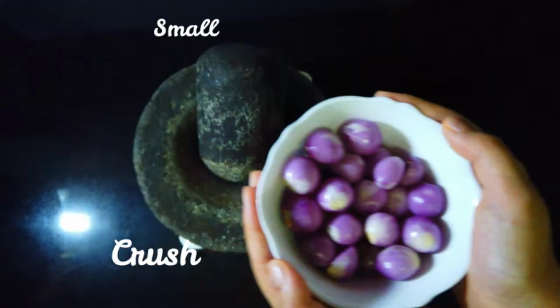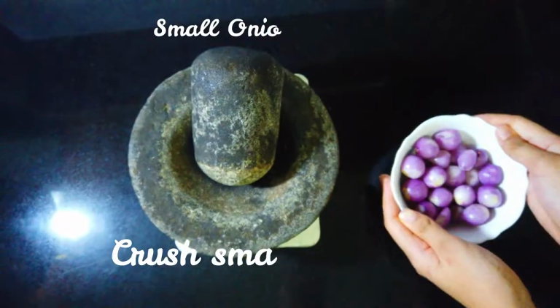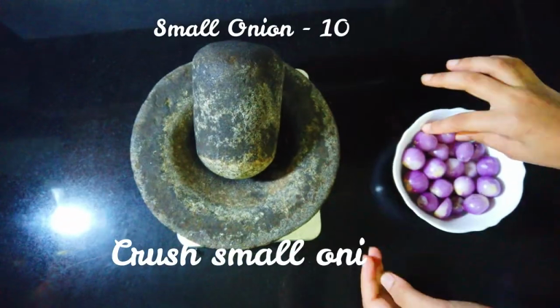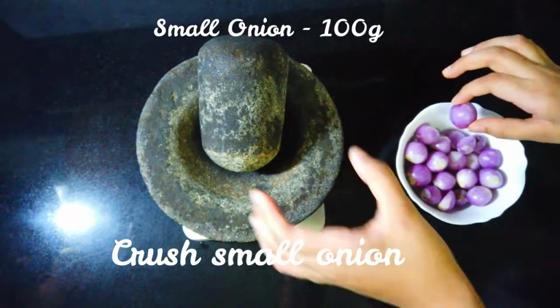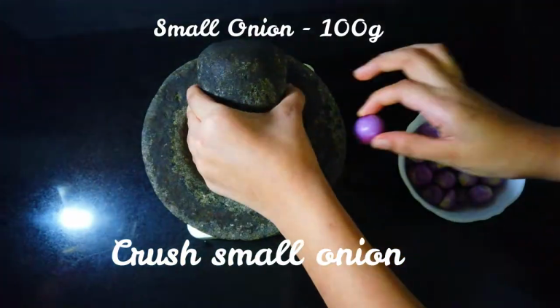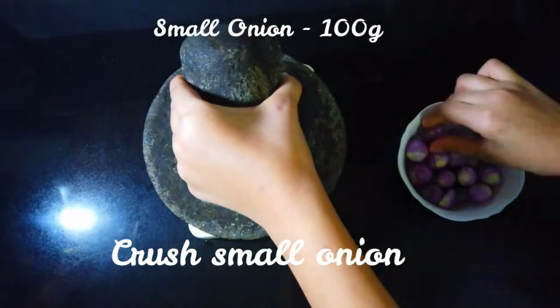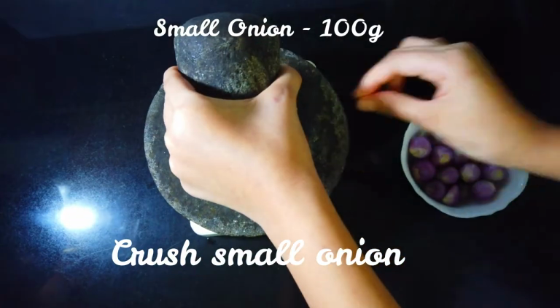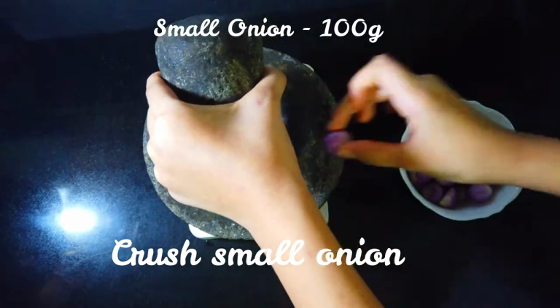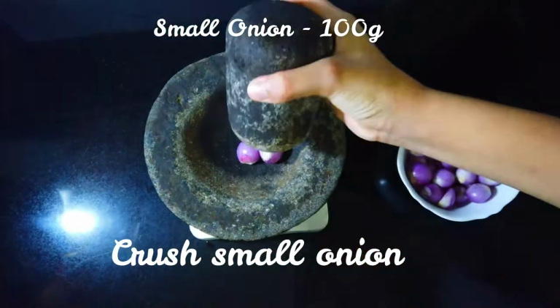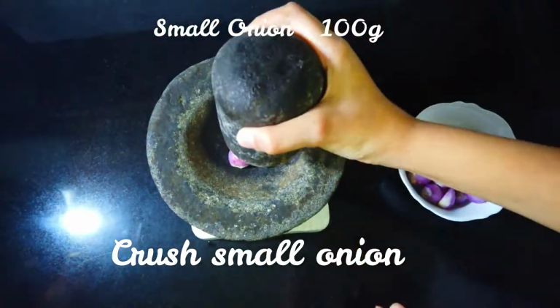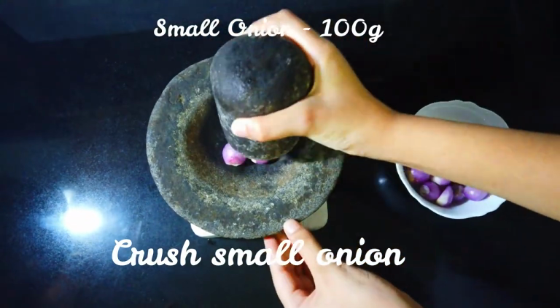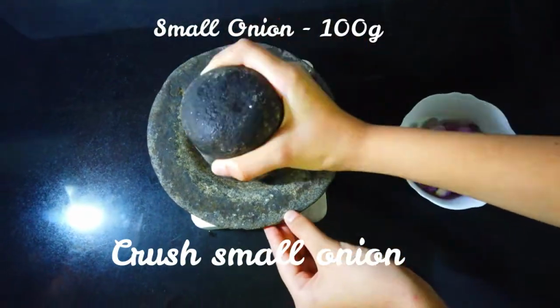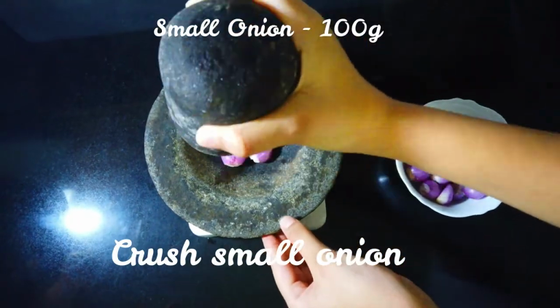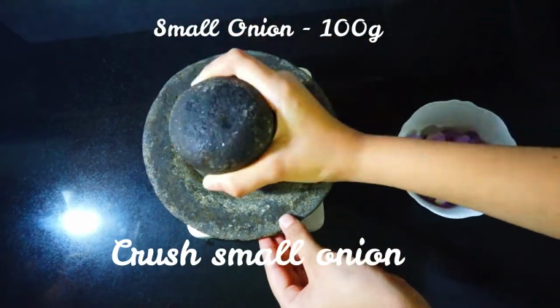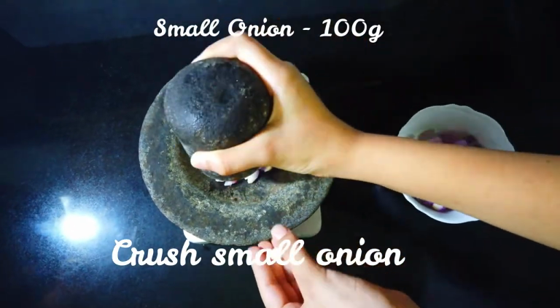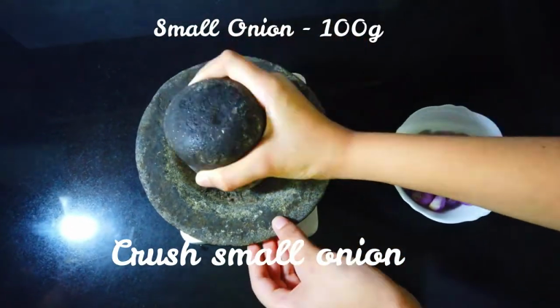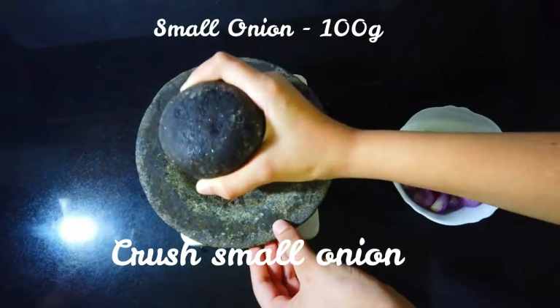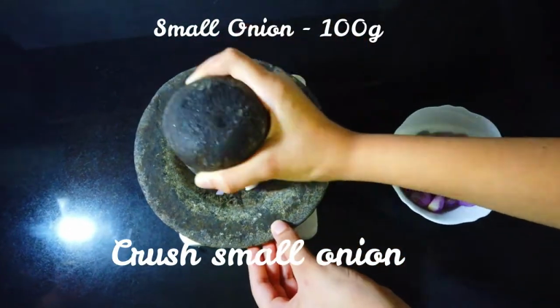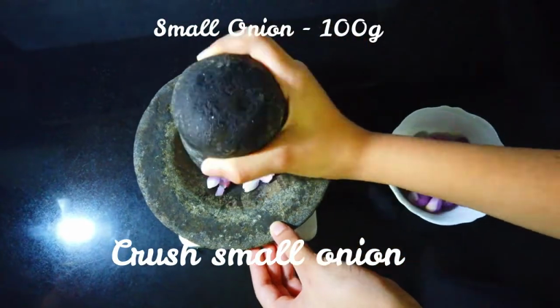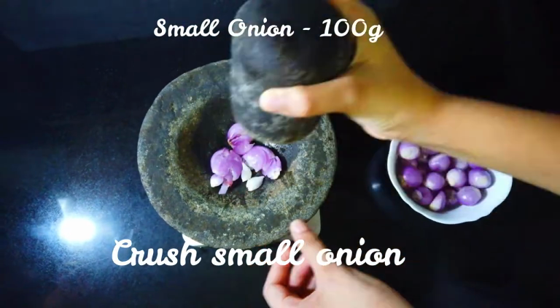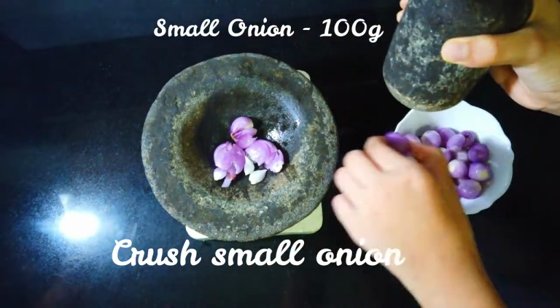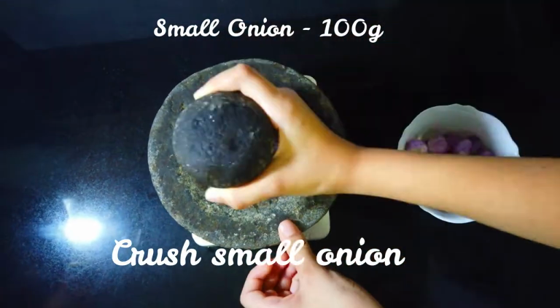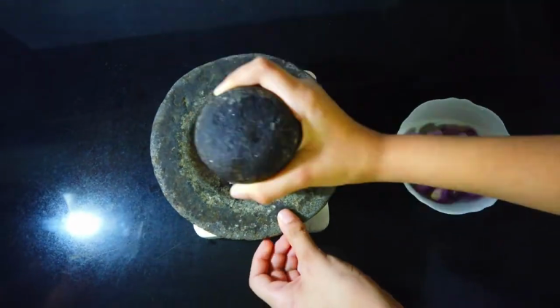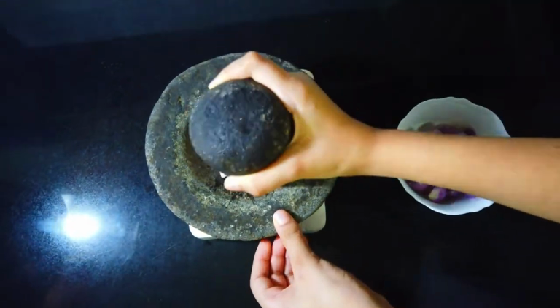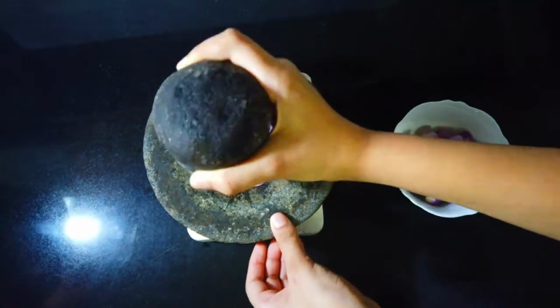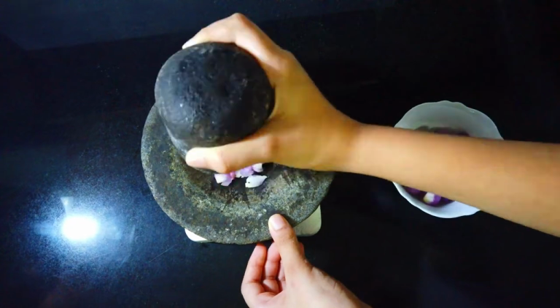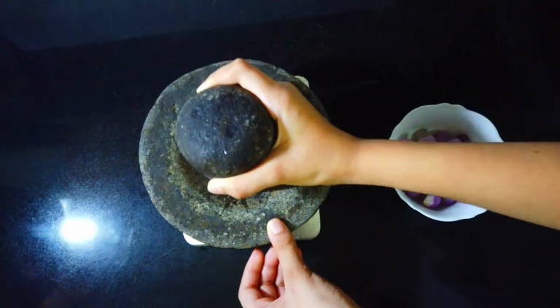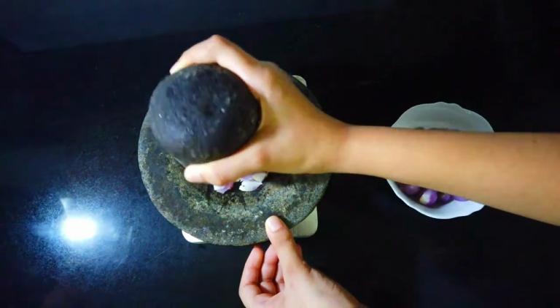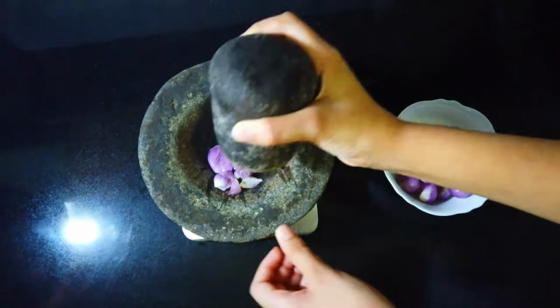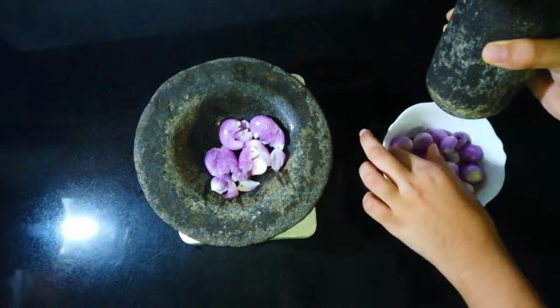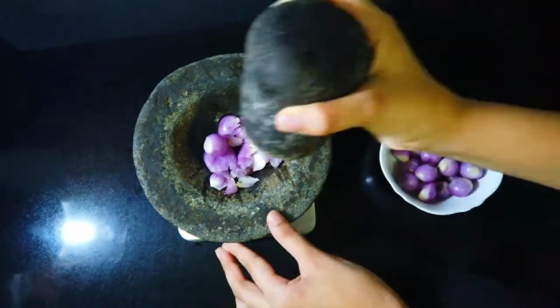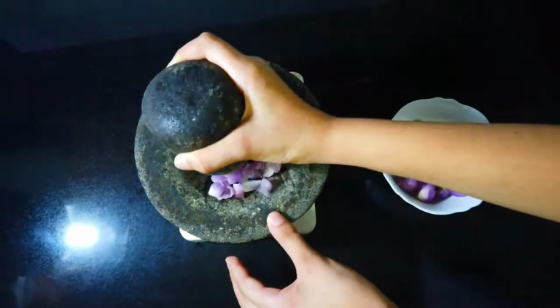Let's make a recipe for the magic chicken — a recipe for 250g of chicken.